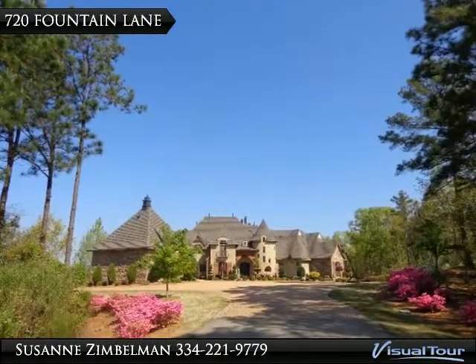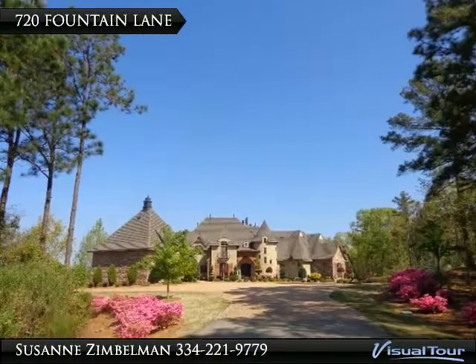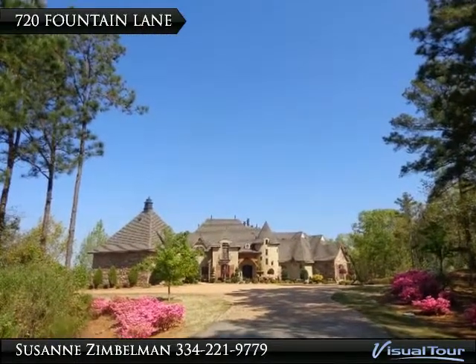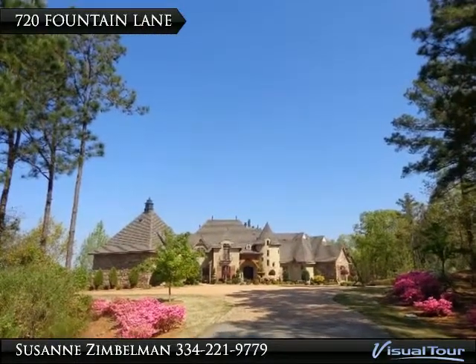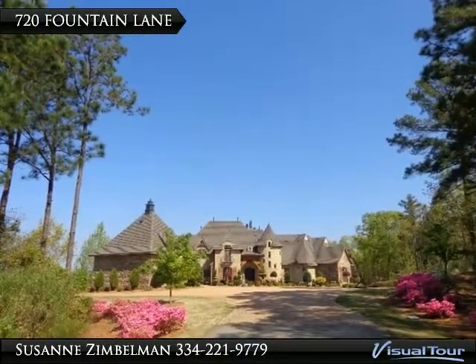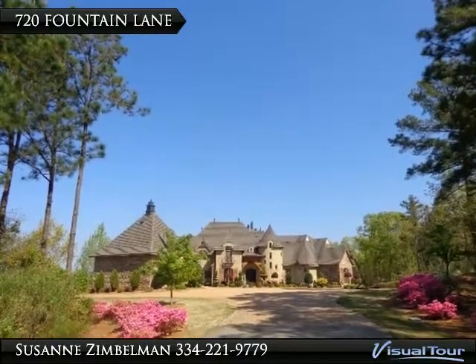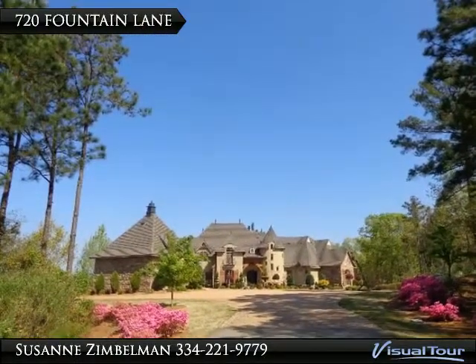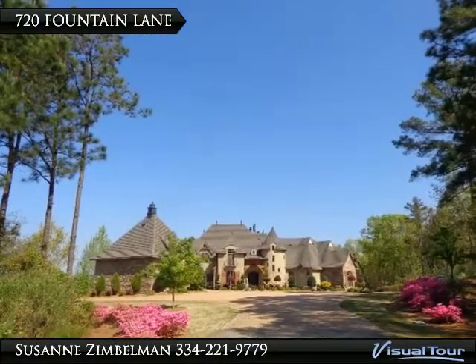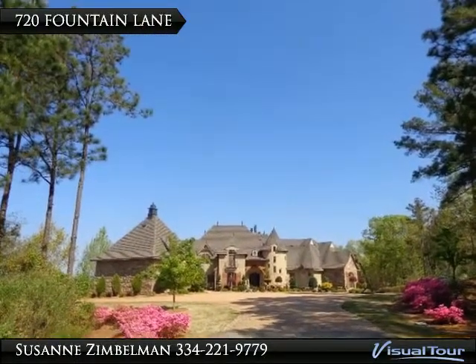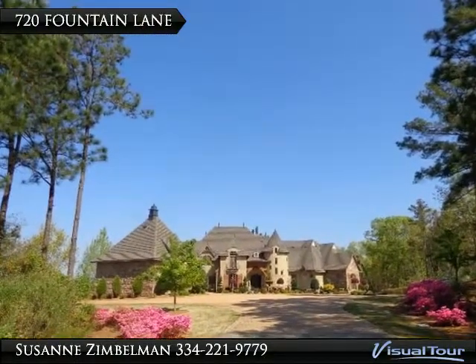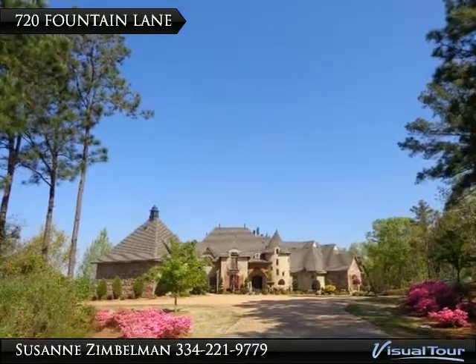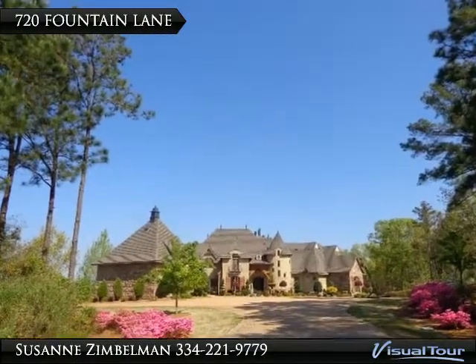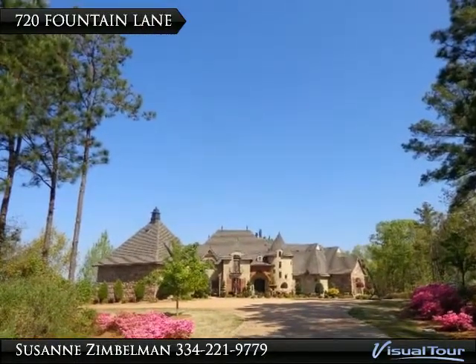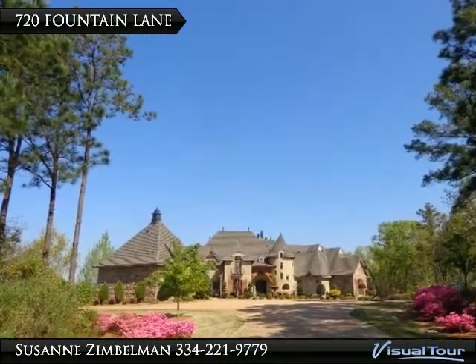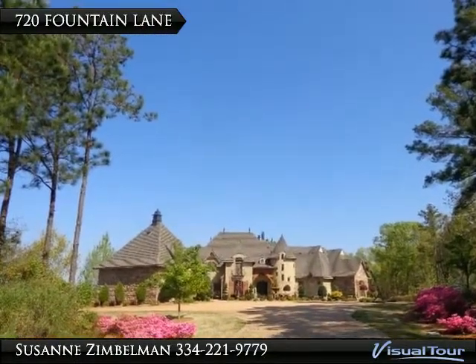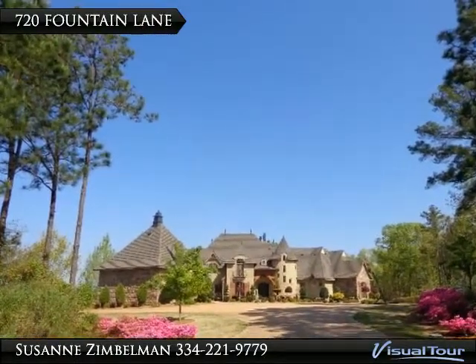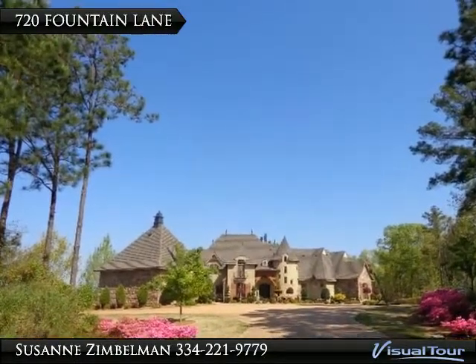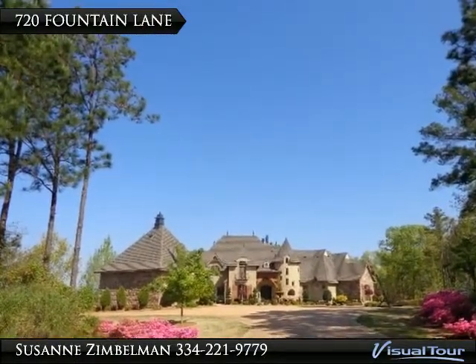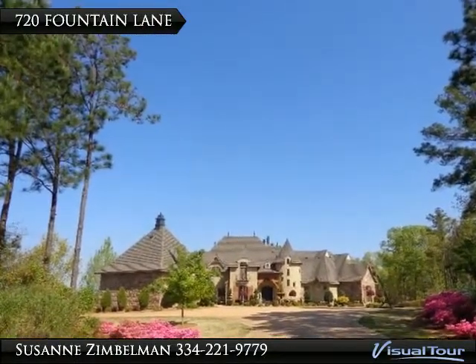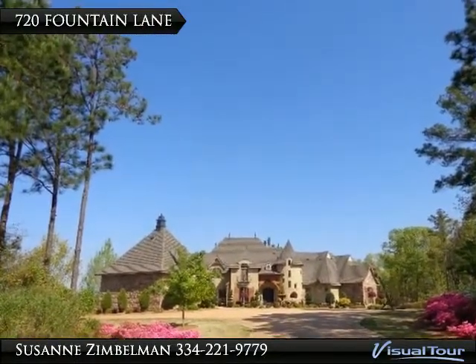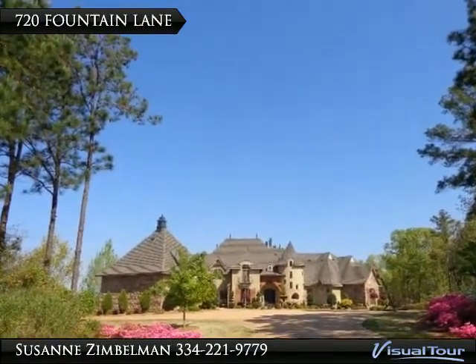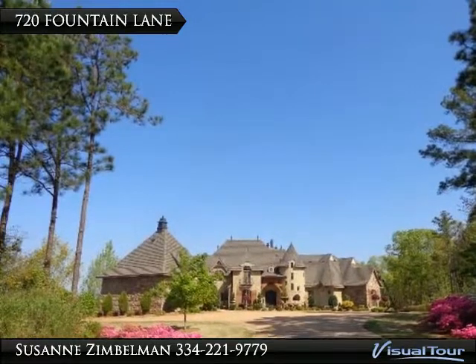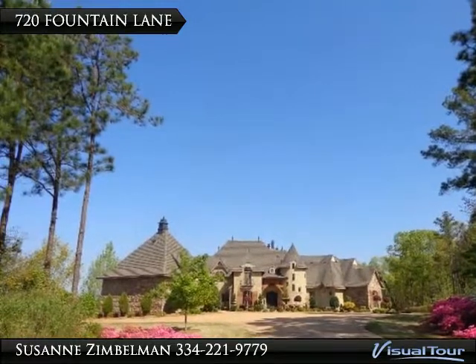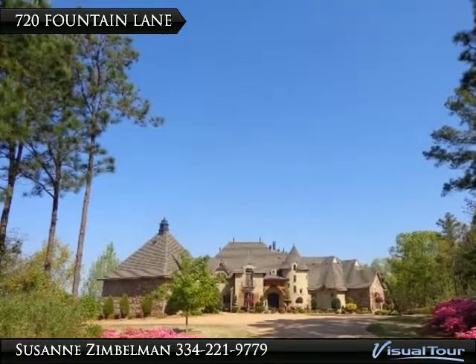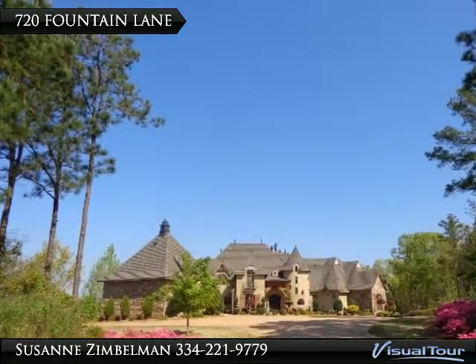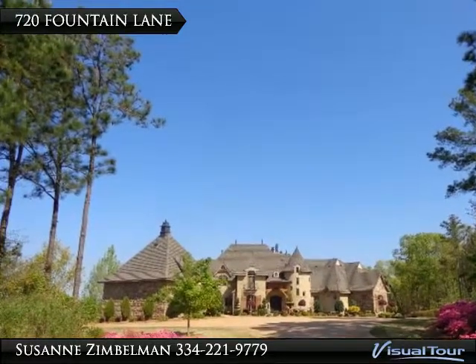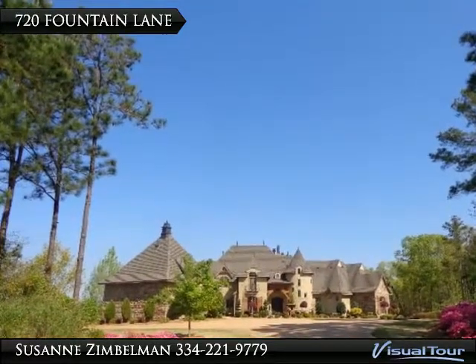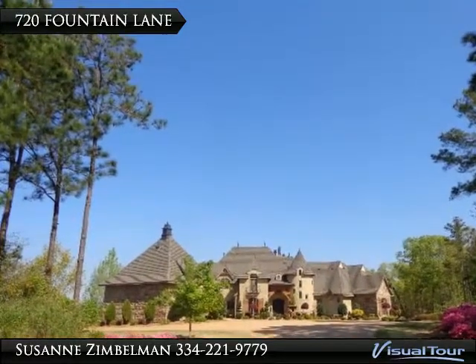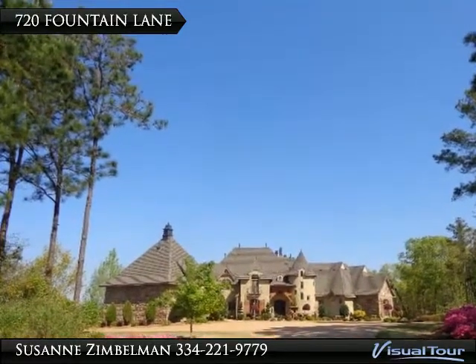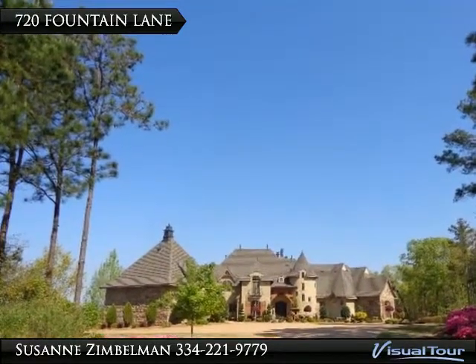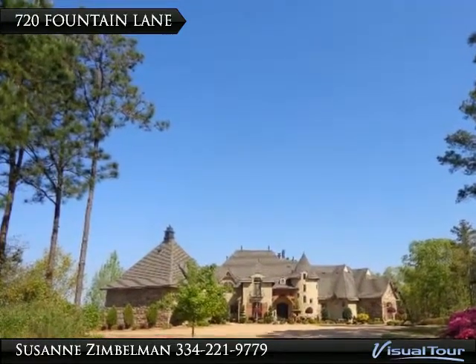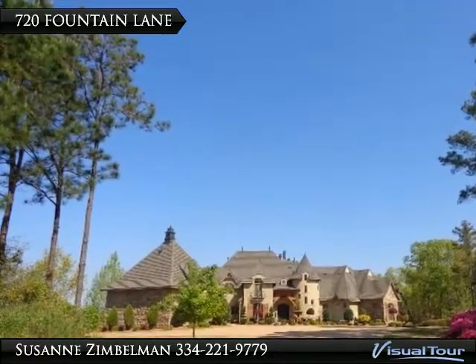What a view — beautiful landscaping combined with nature set off the grand entrance to this spectacular home.